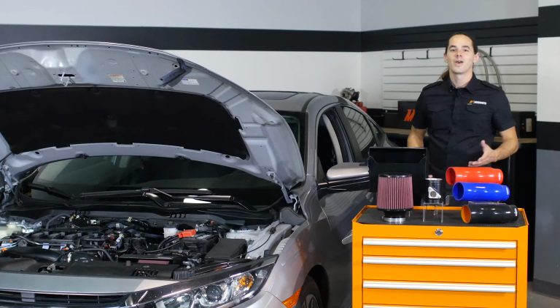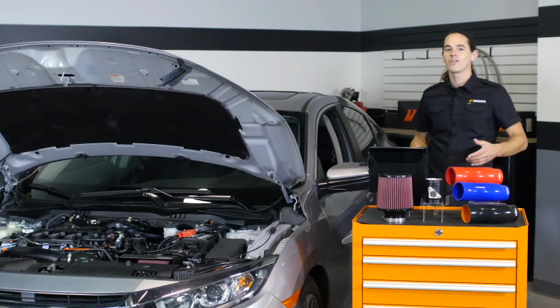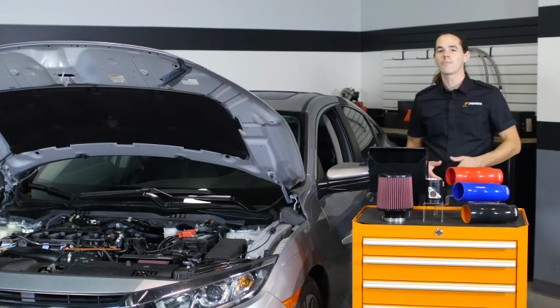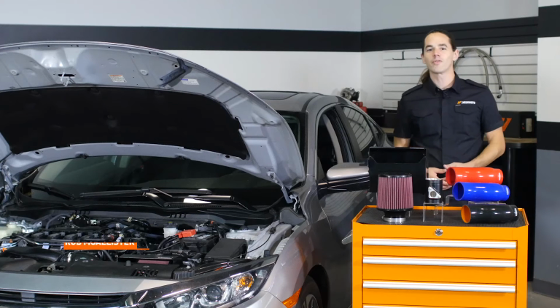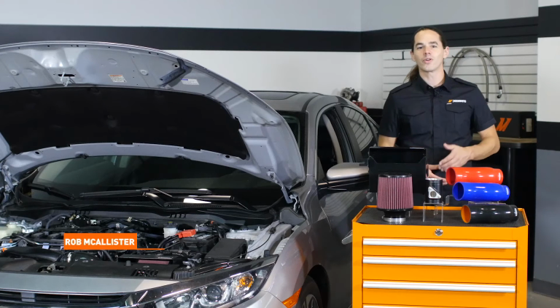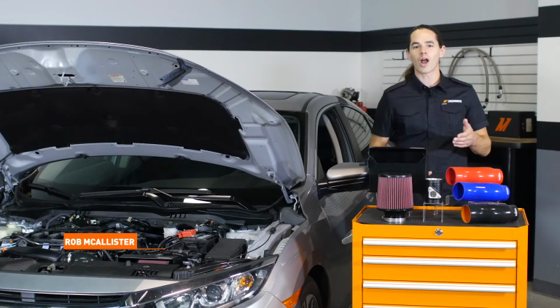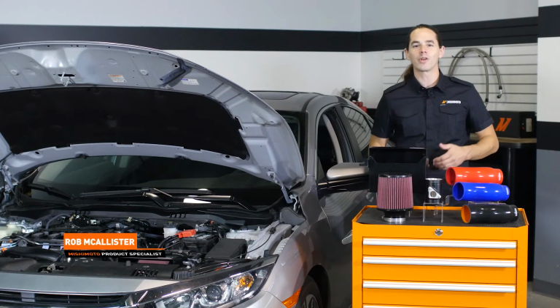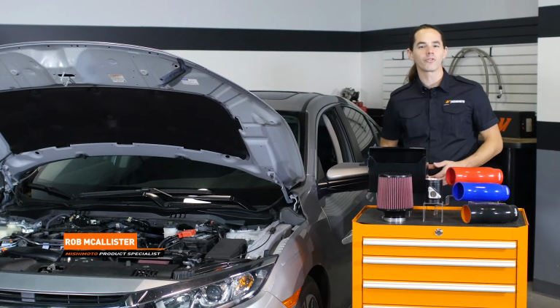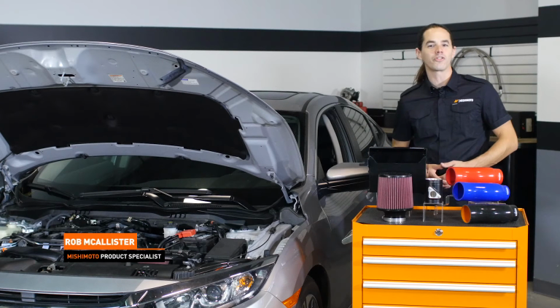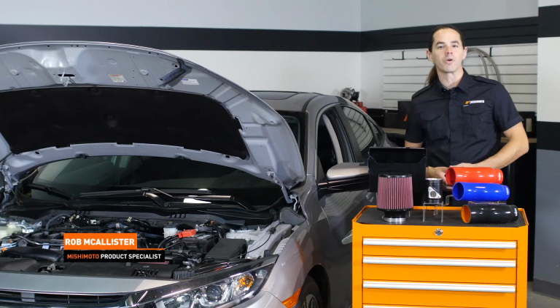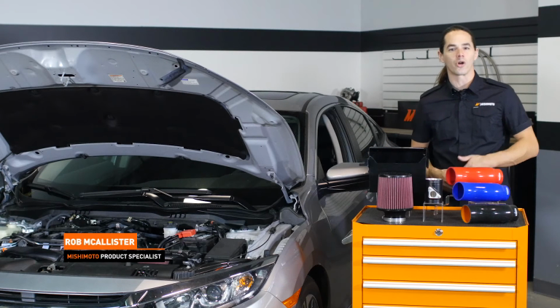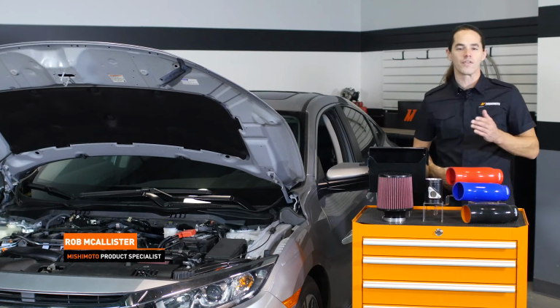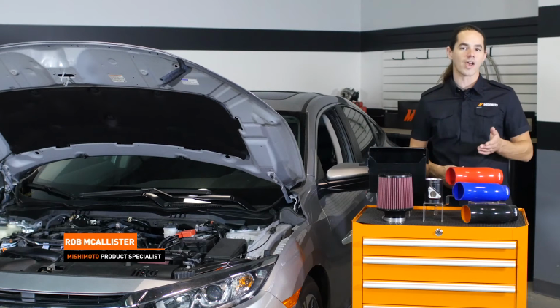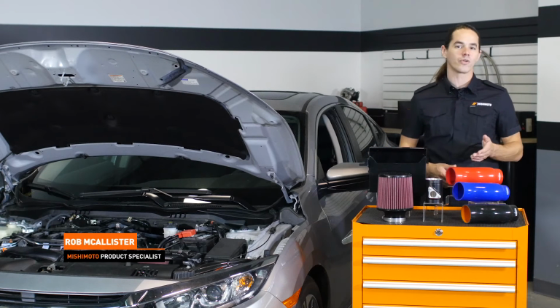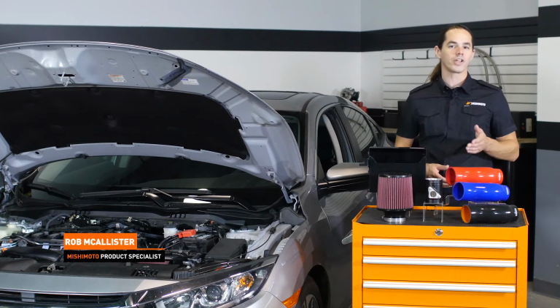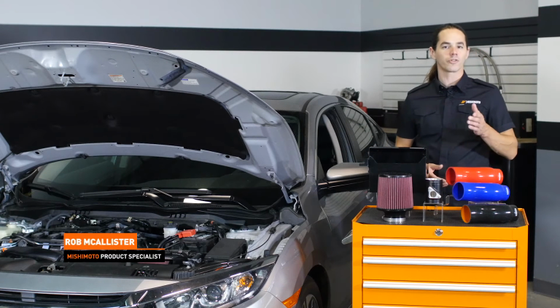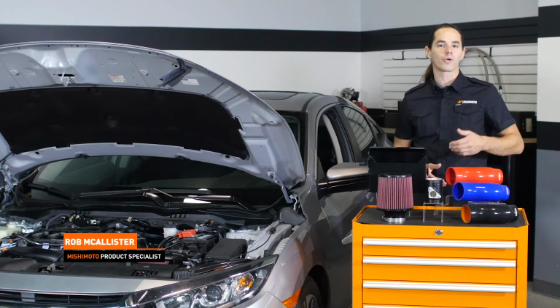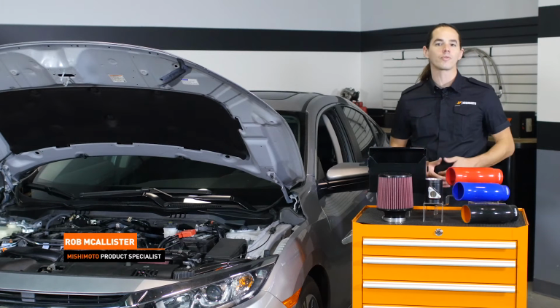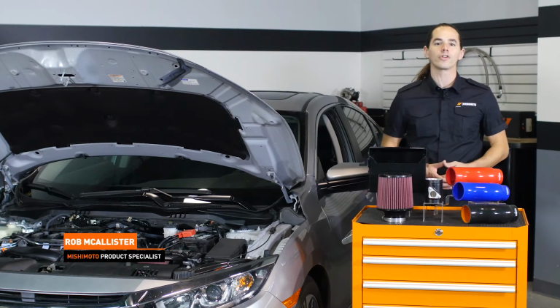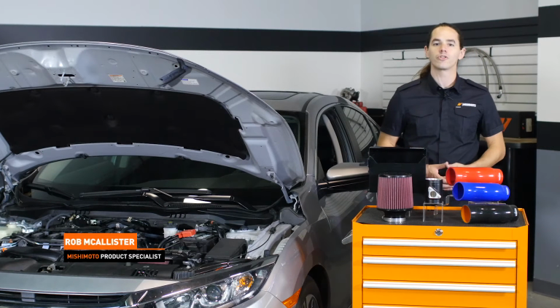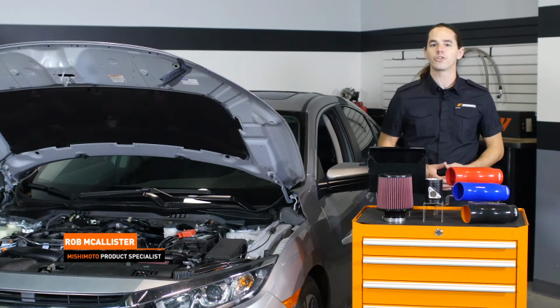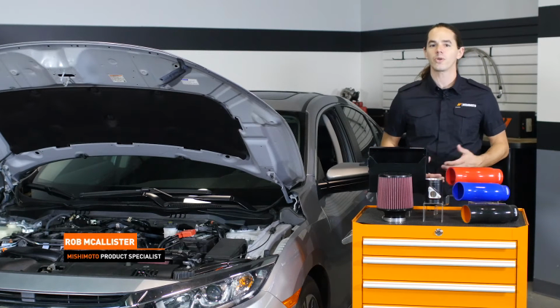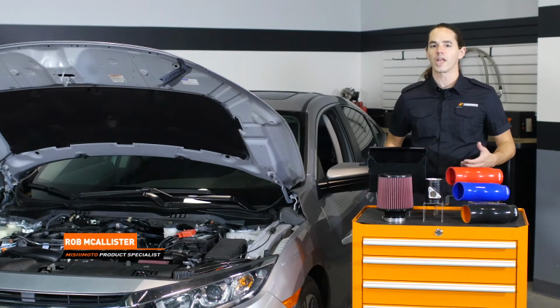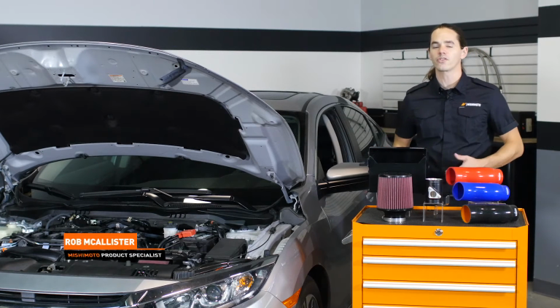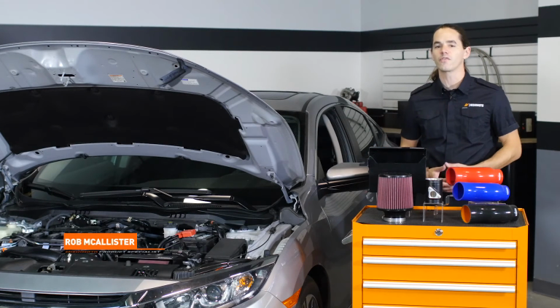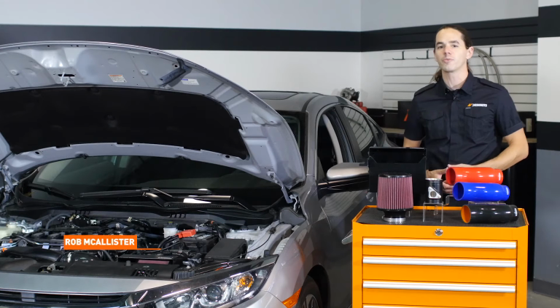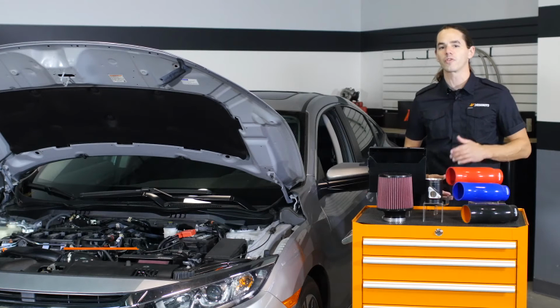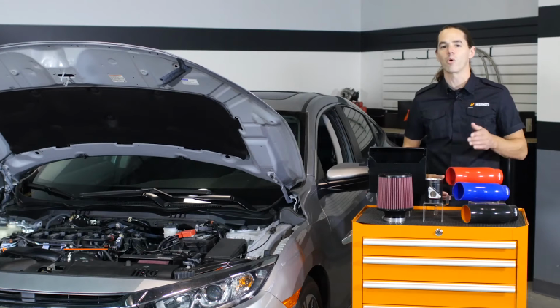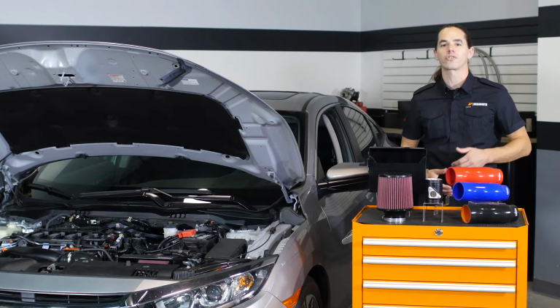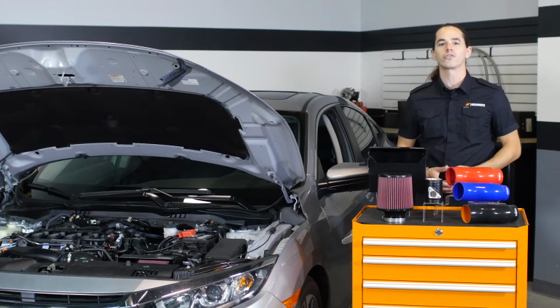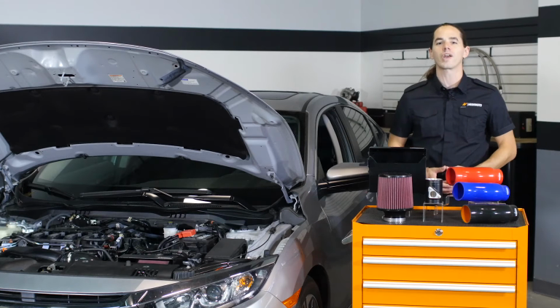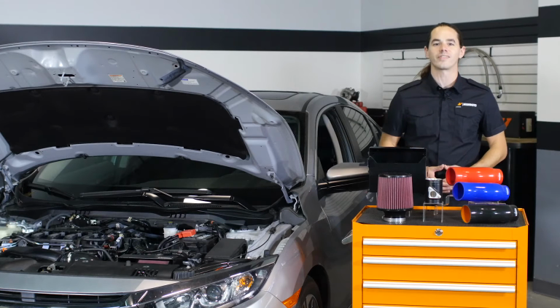What's up everyone? Rob here from Mishimoto. If you haven't already, subscribe to our YouTube channel and like us on Facebook for more exclusive content.